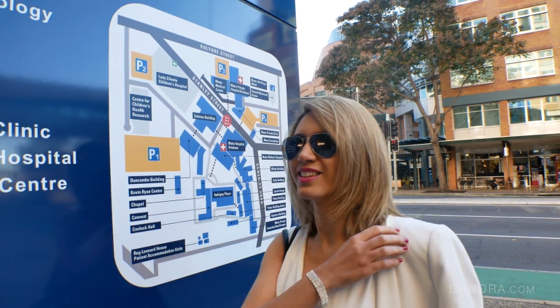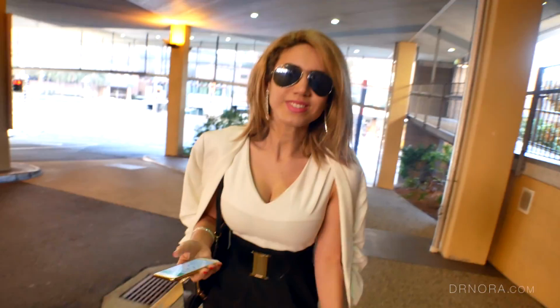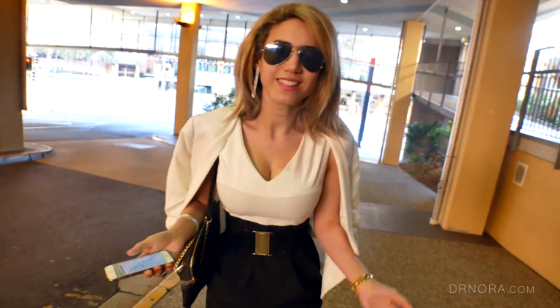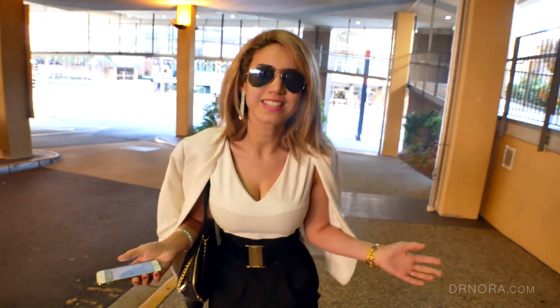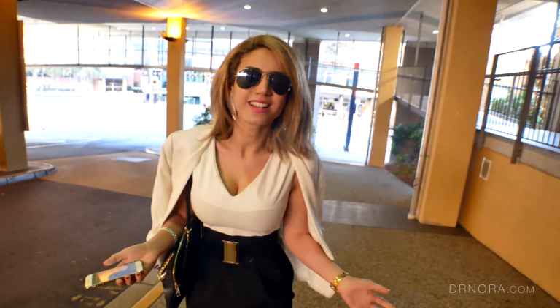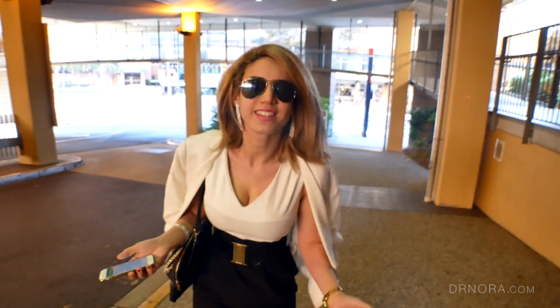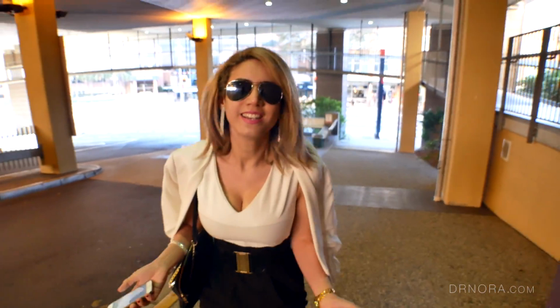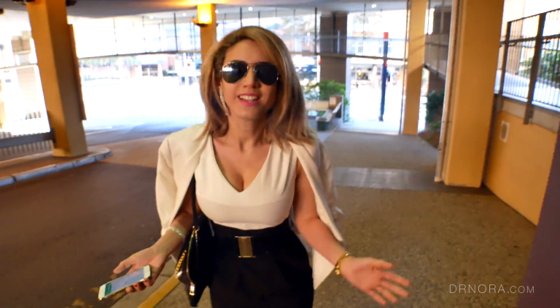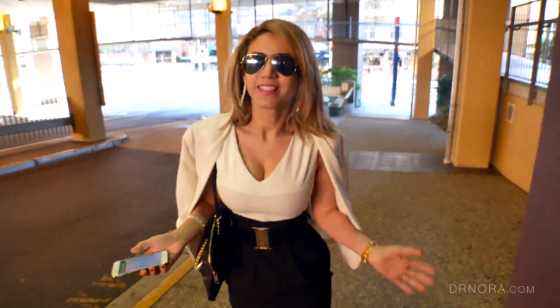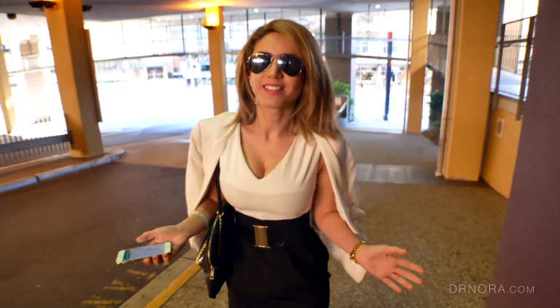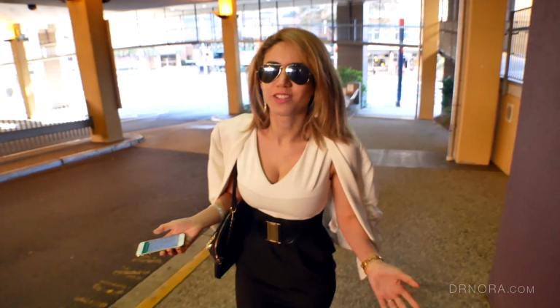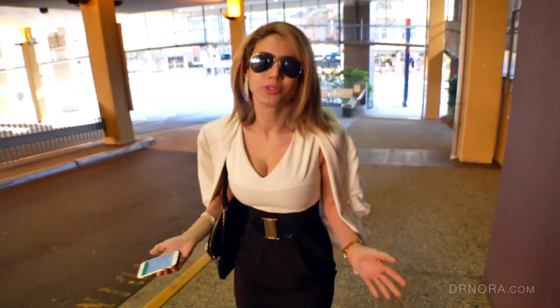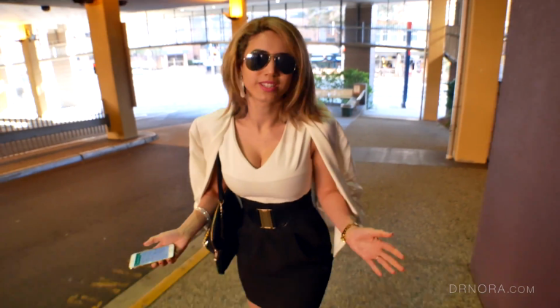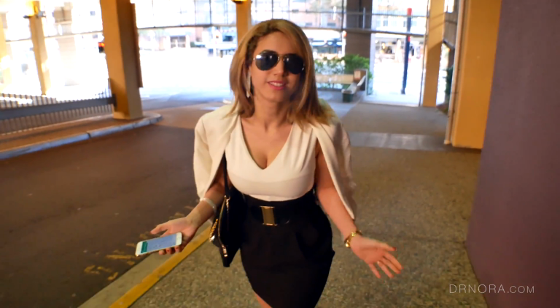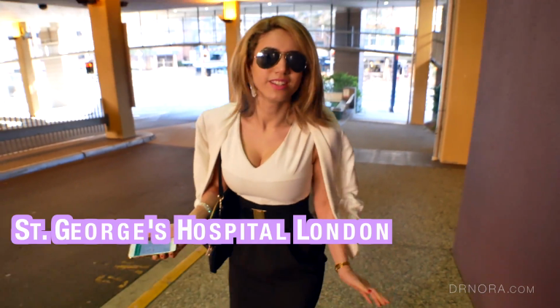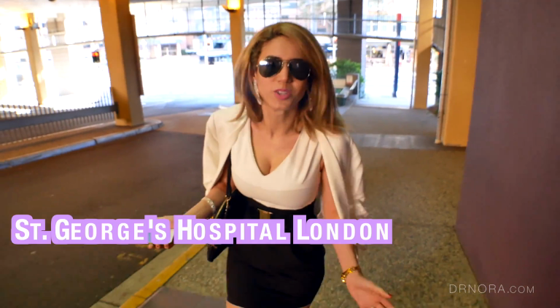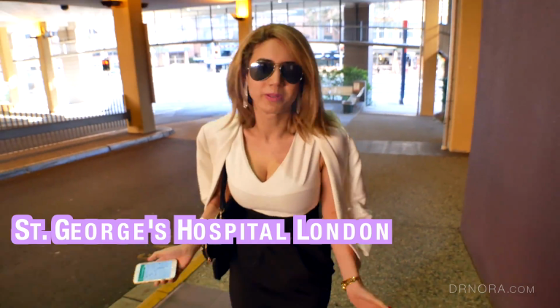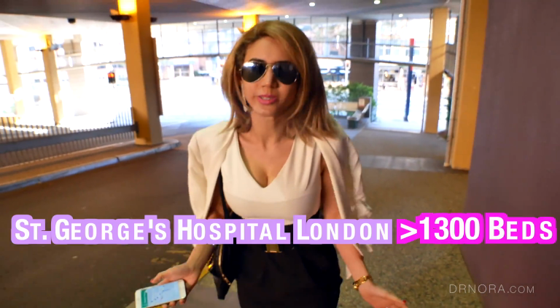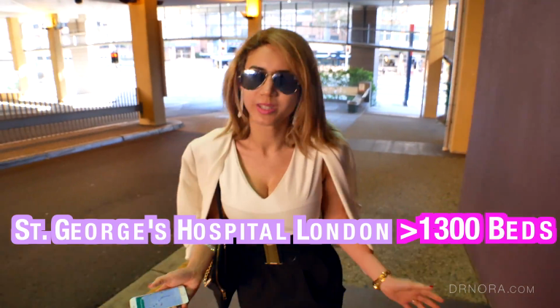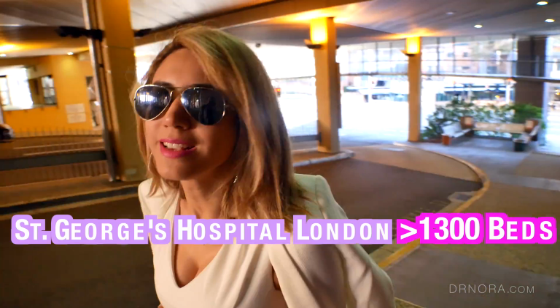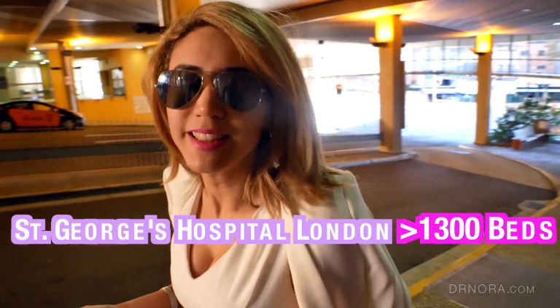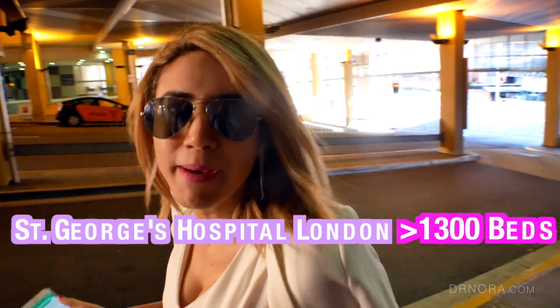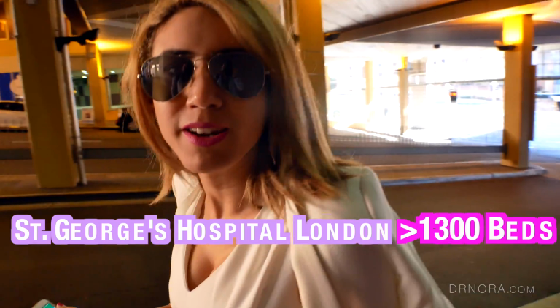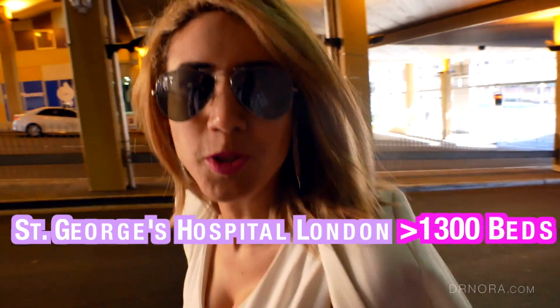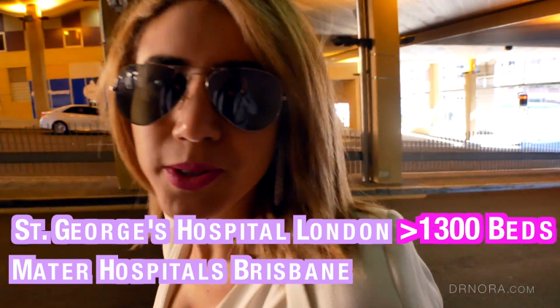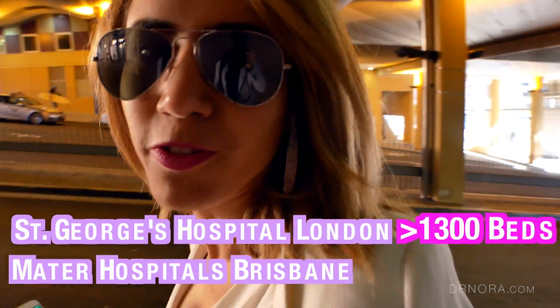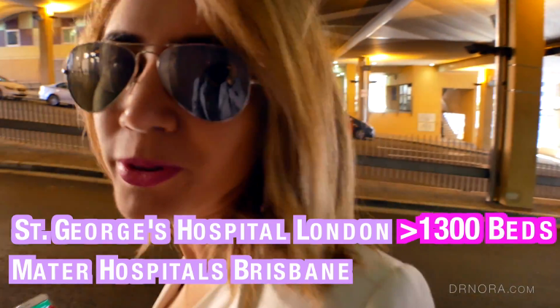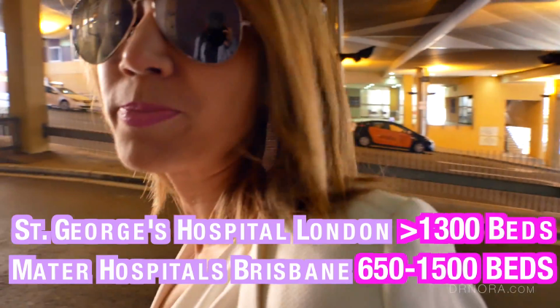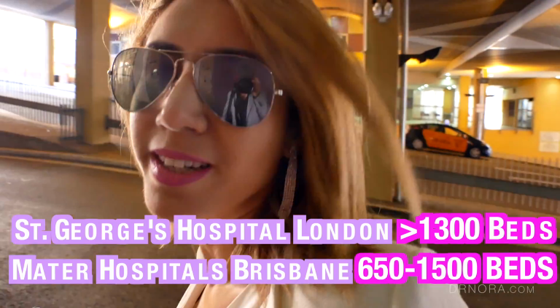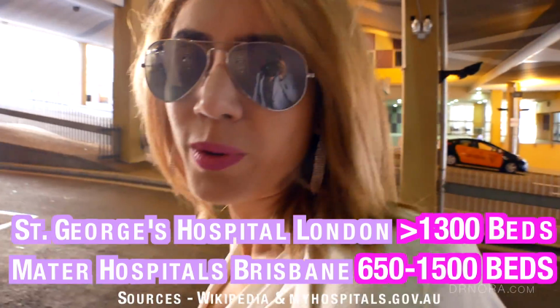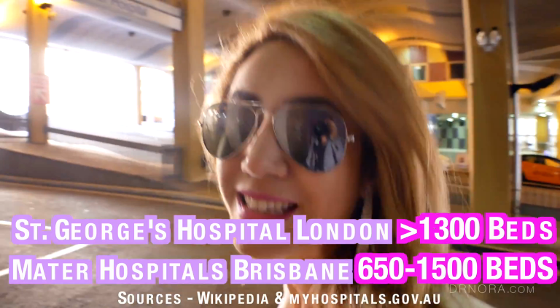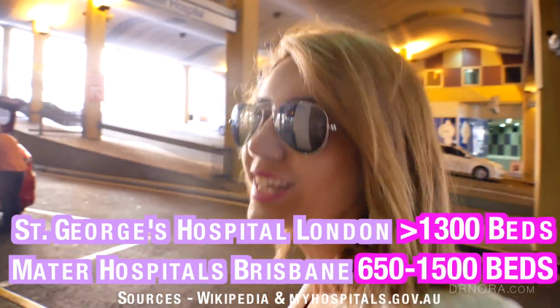This is like their St George's Hospital — it's like the main hospital of Brisbane and Queensland.